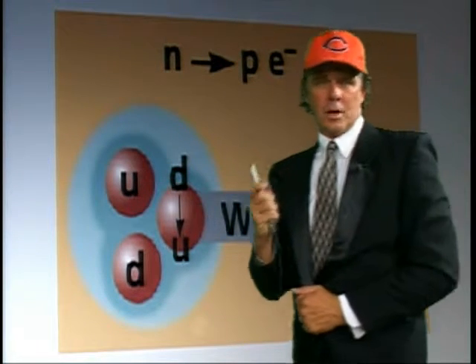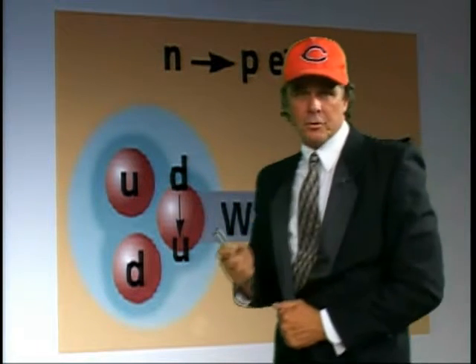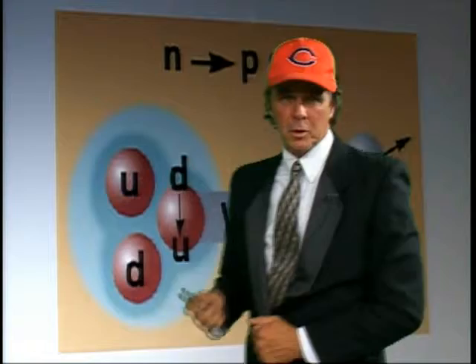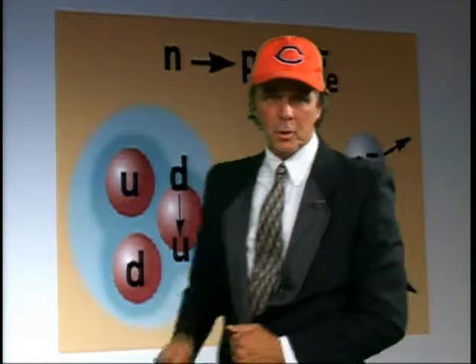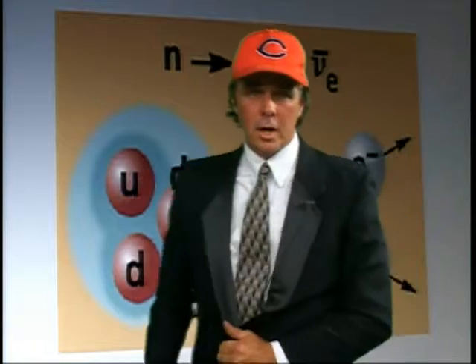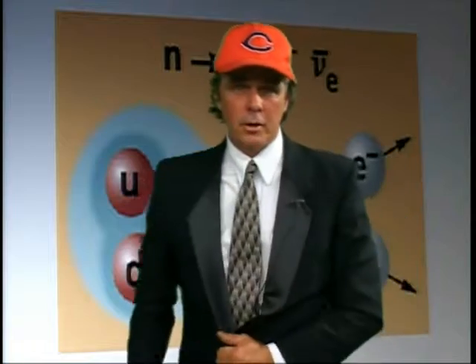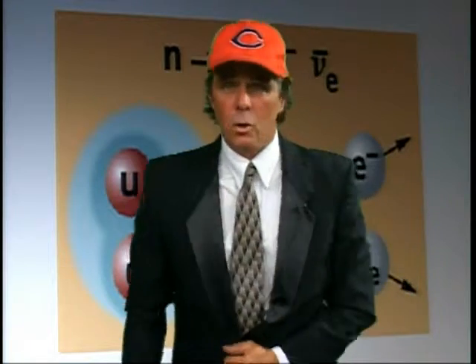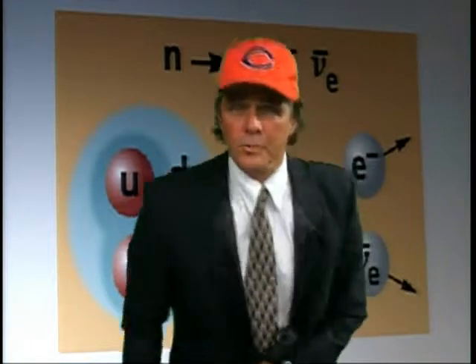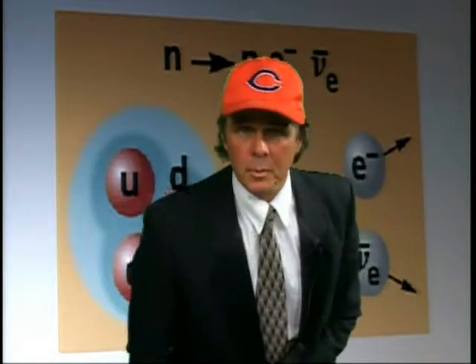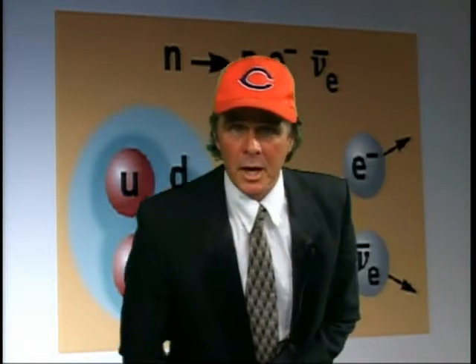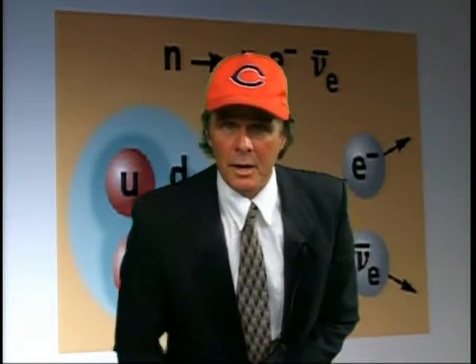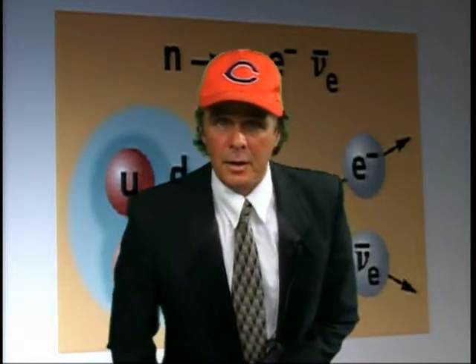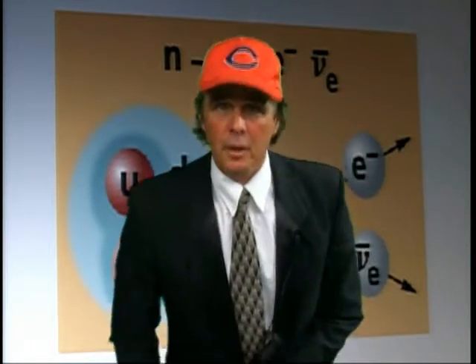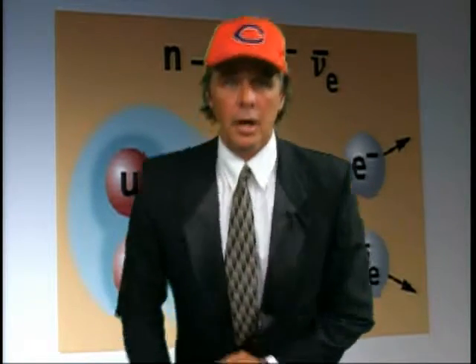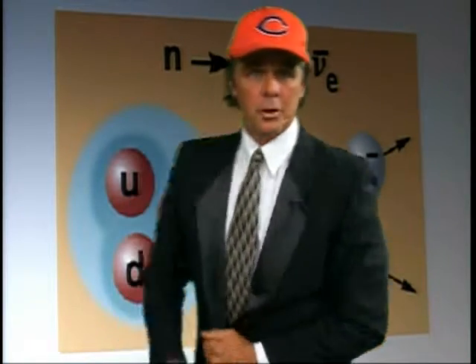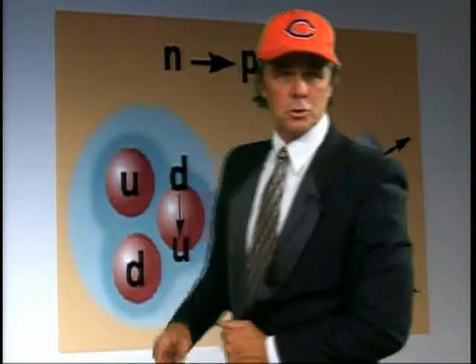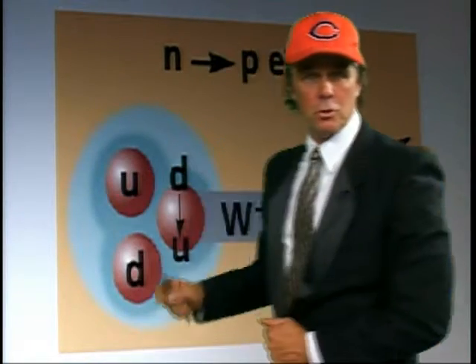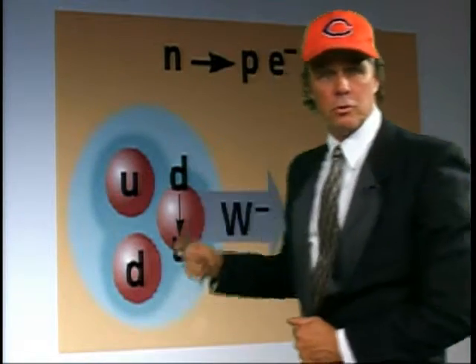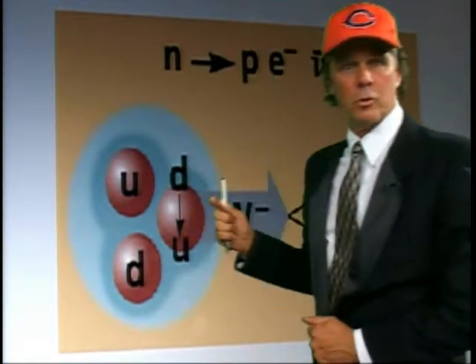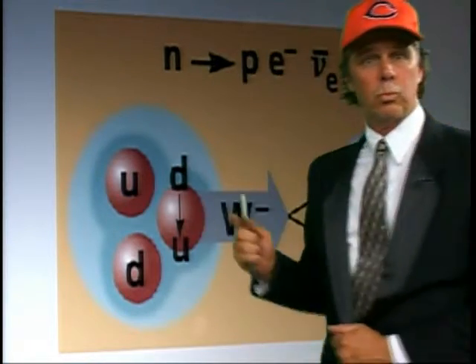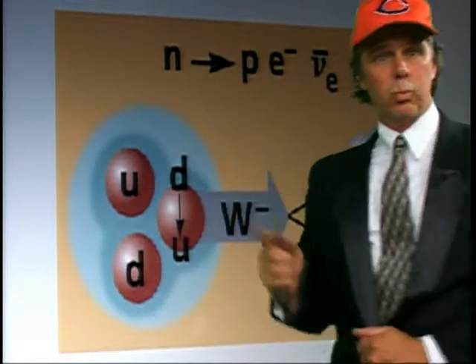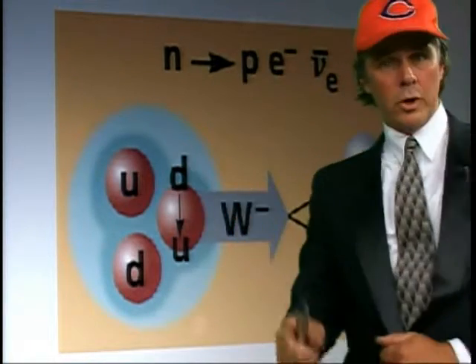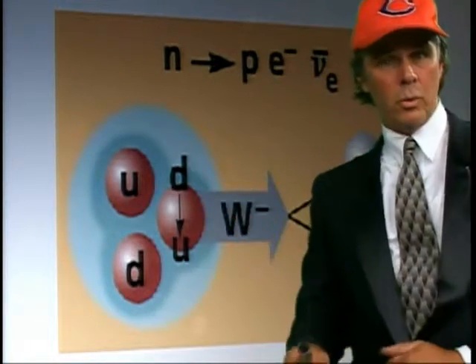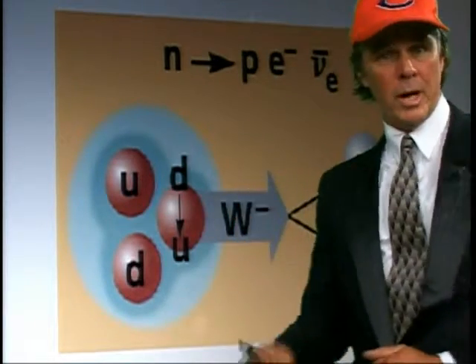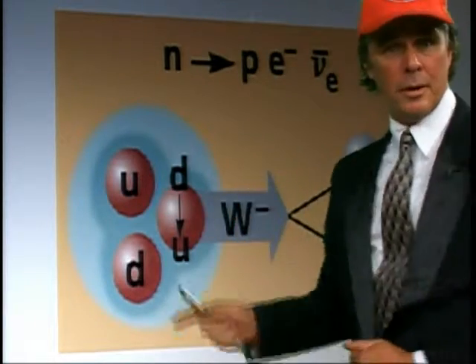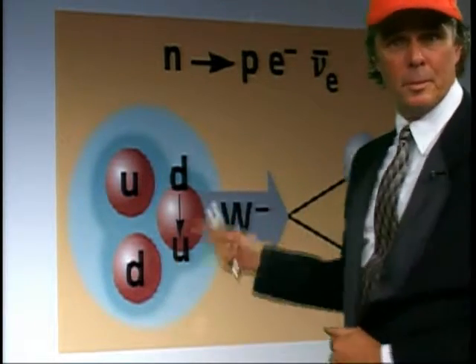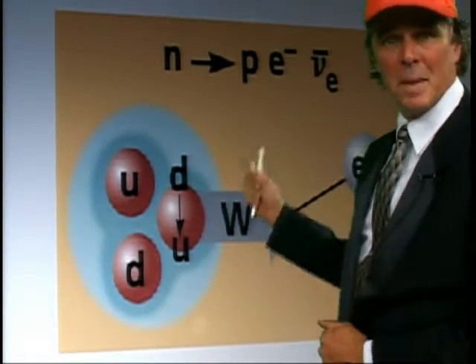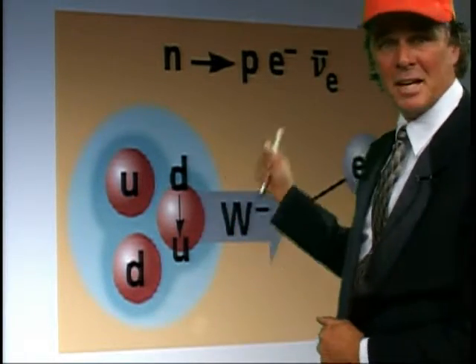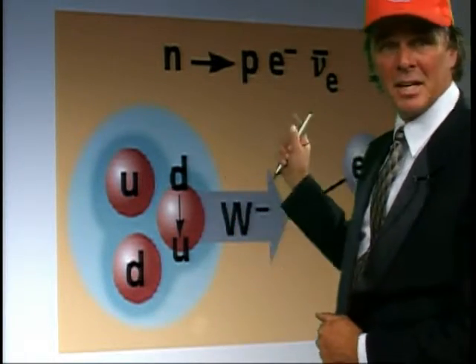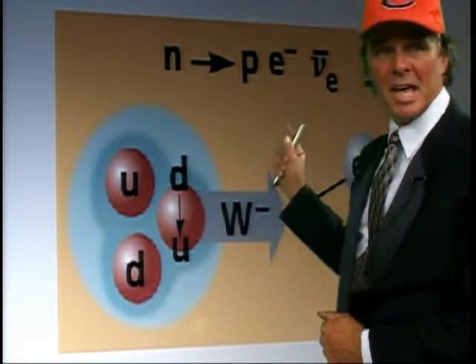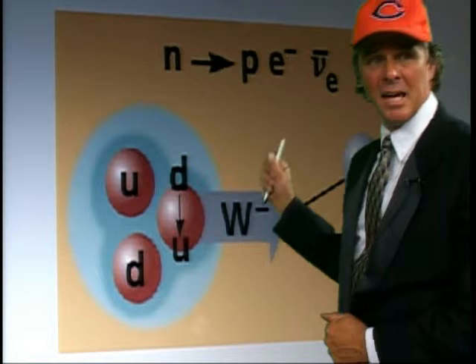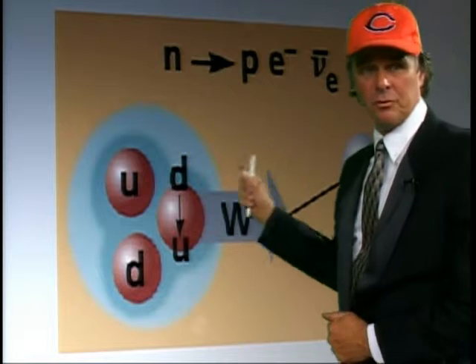Cosmic Ray, the quantum mechanic. I'm here to show you the real way that beta decays.